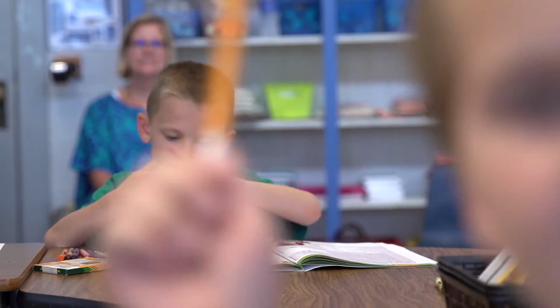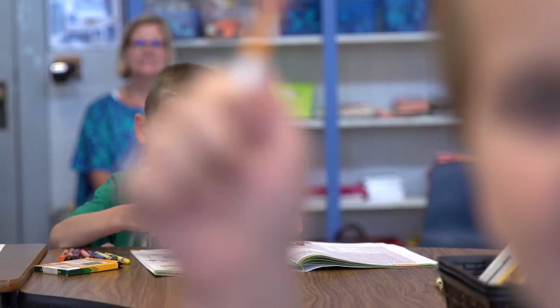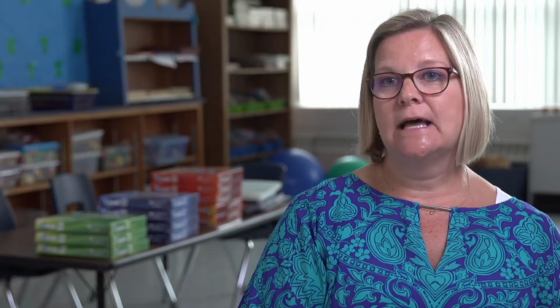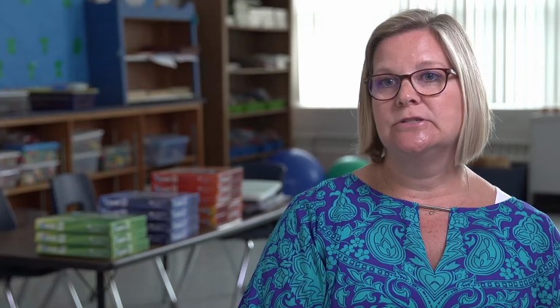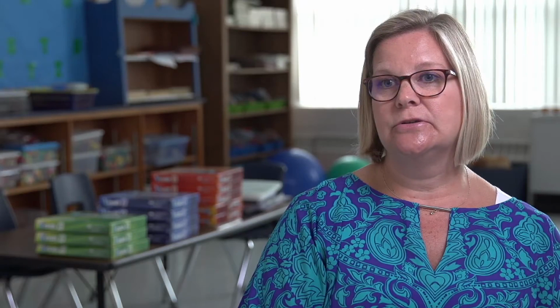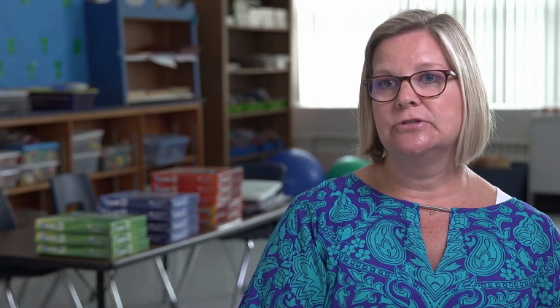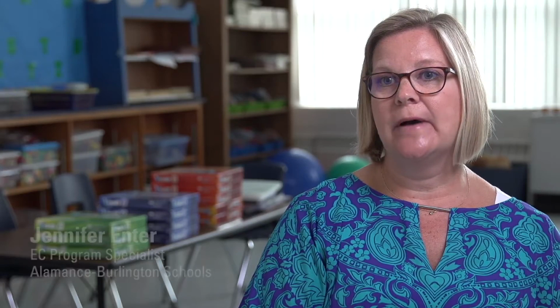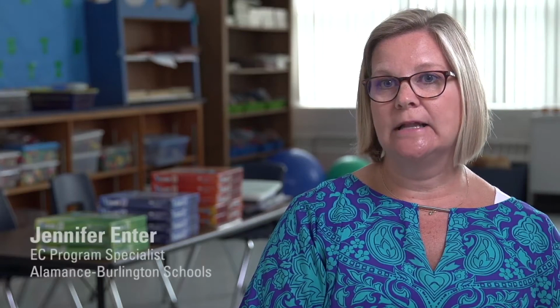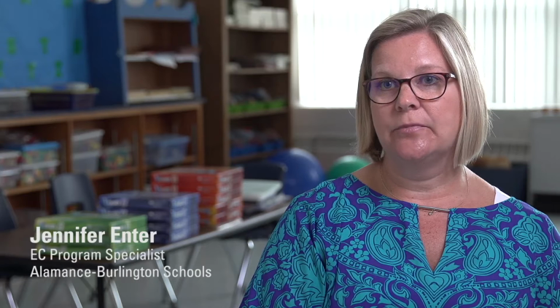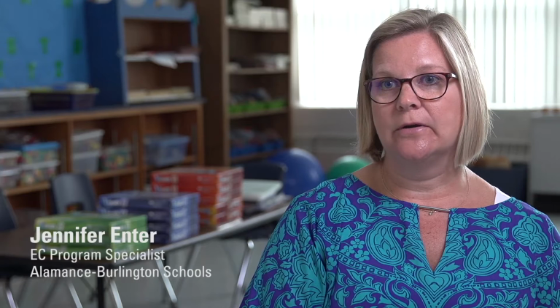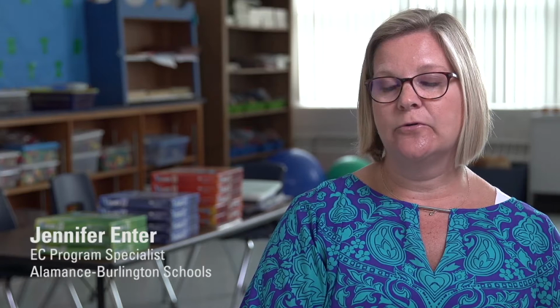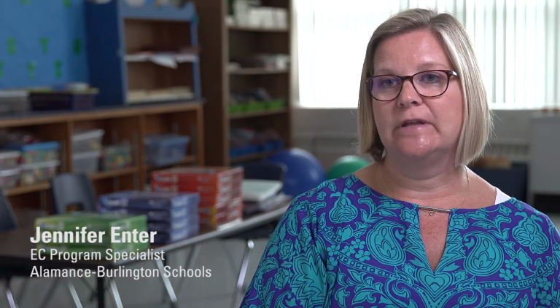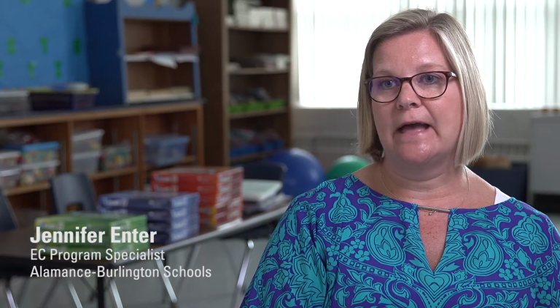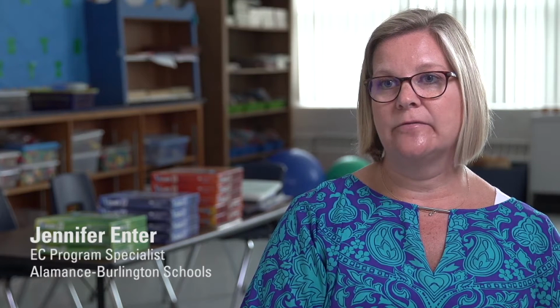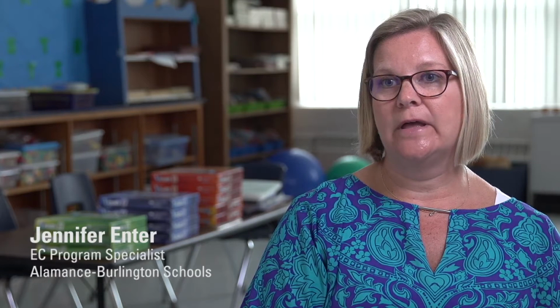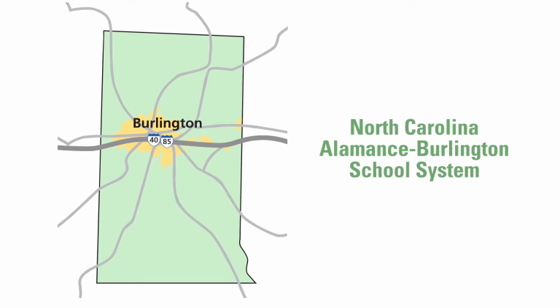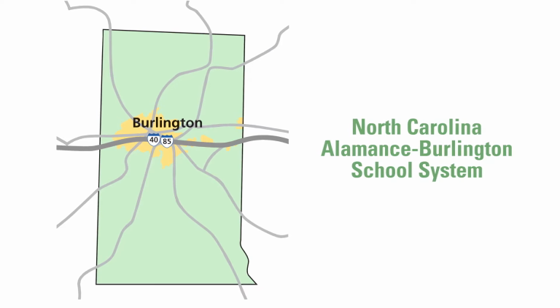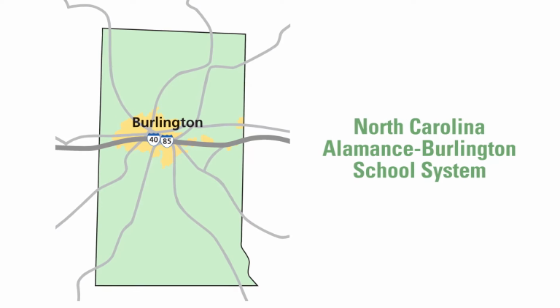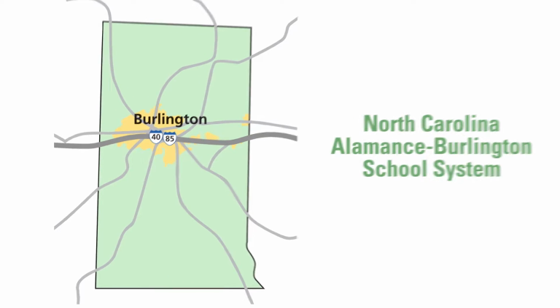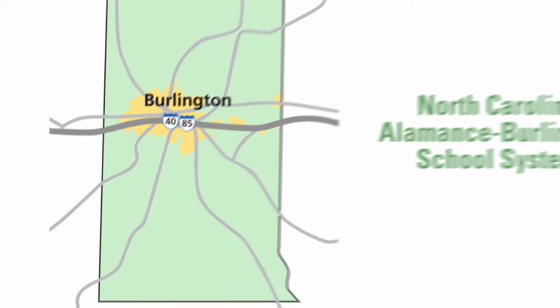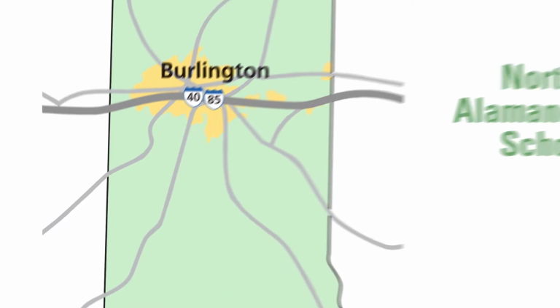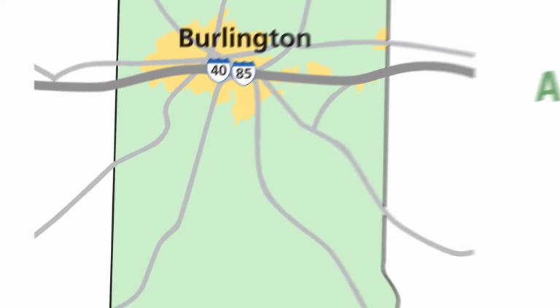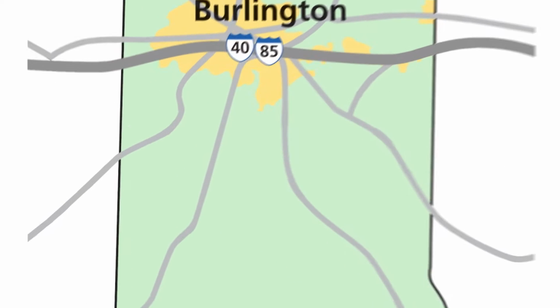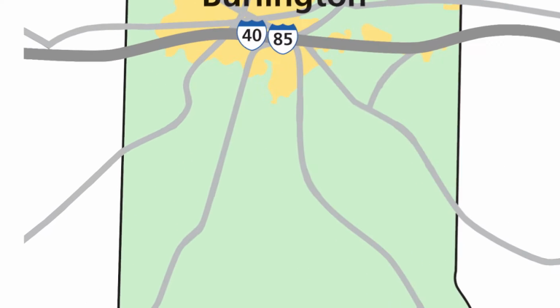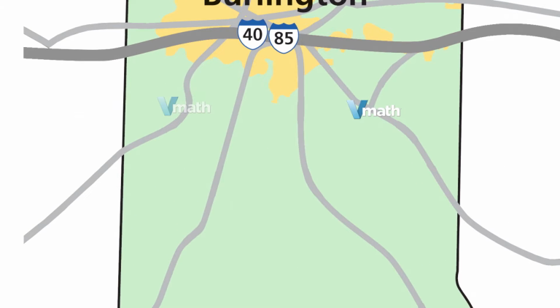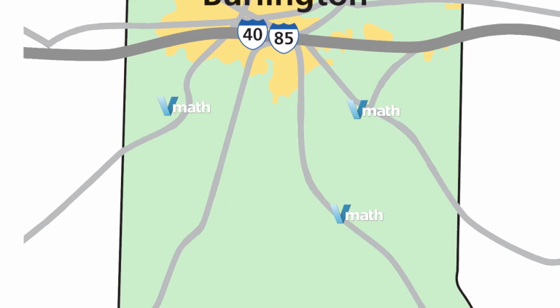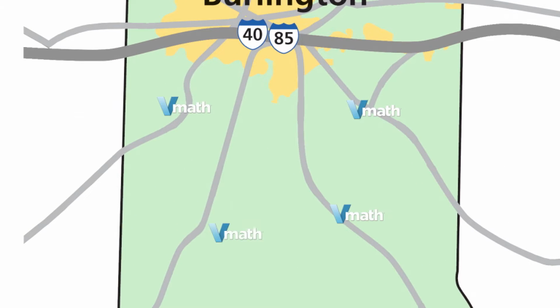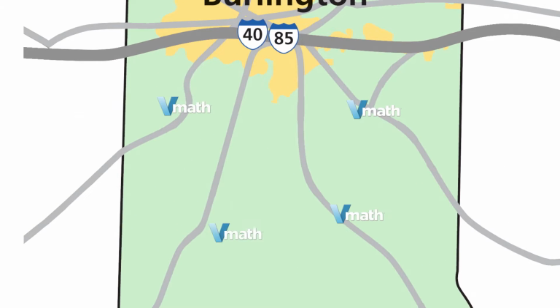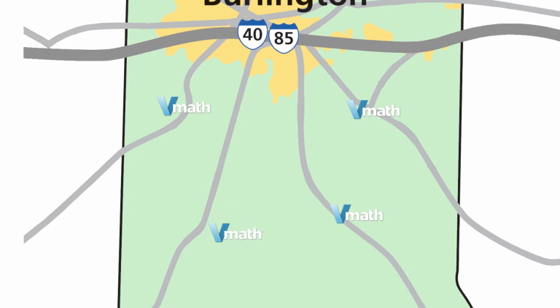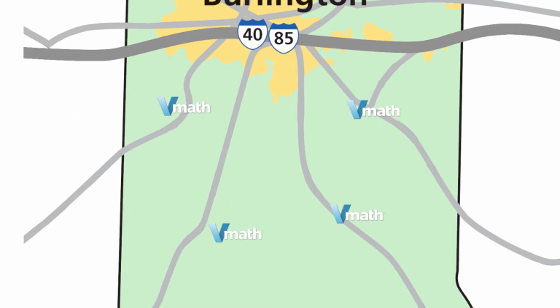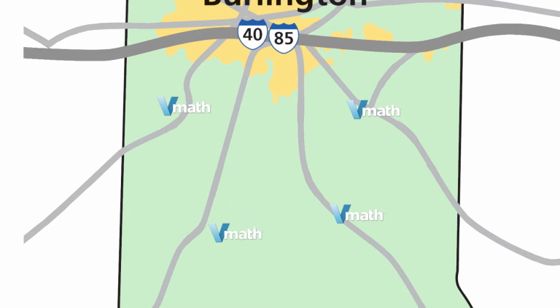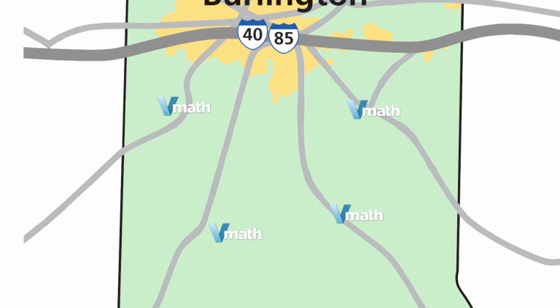We decided to do a pilot program for VMath with the zone which I work with, which is our southern zone. There's four schools.